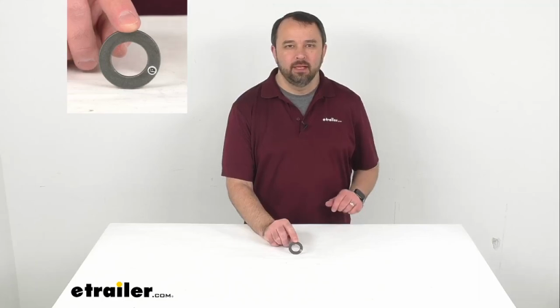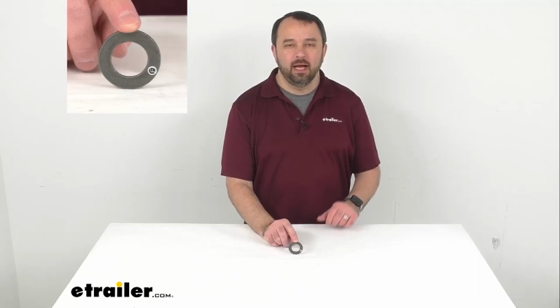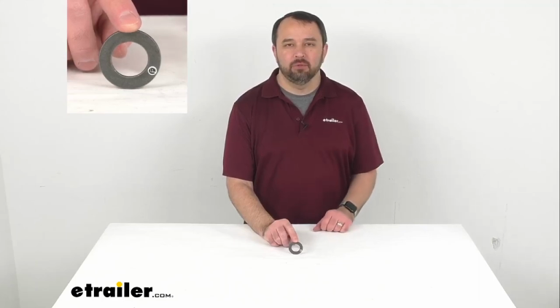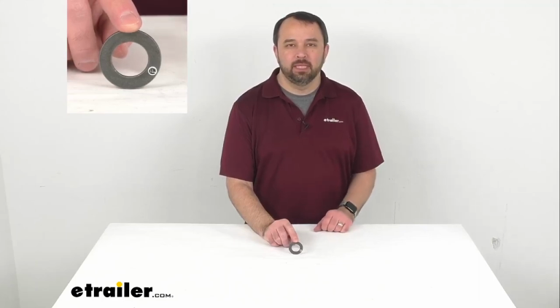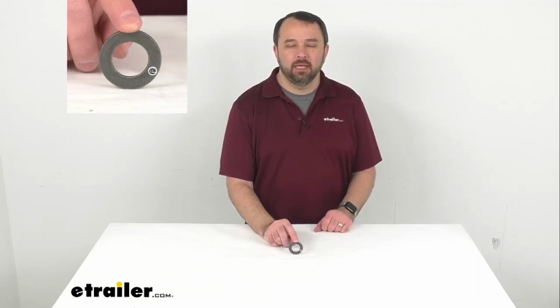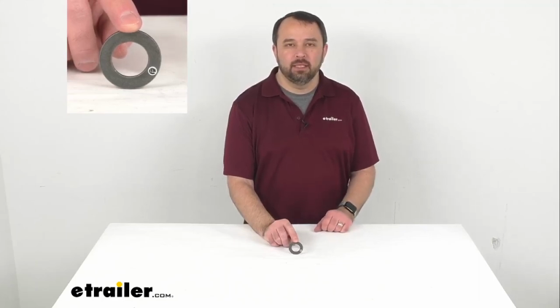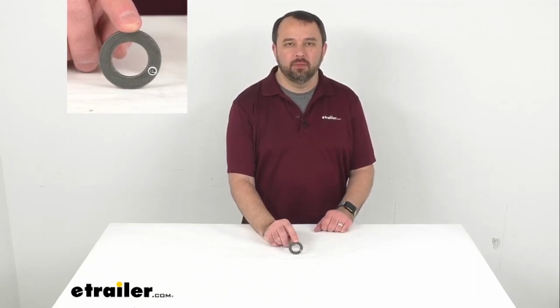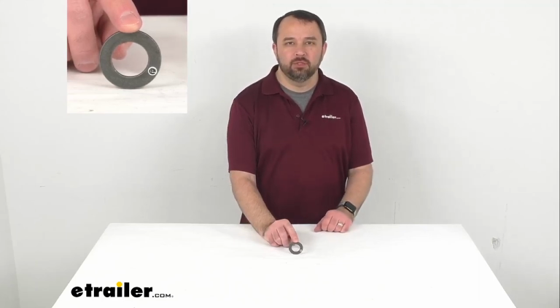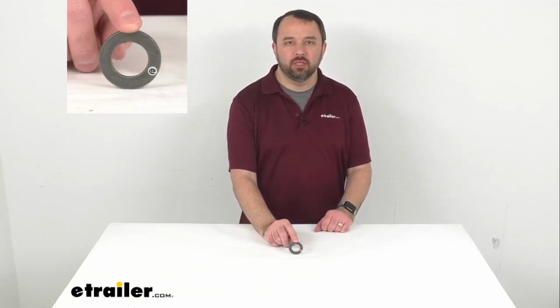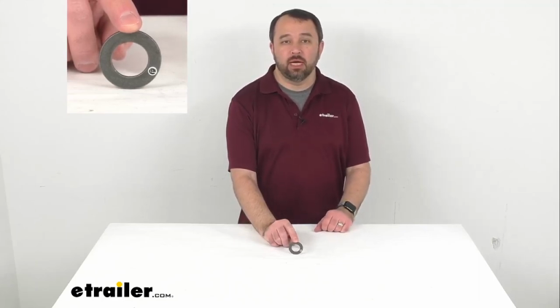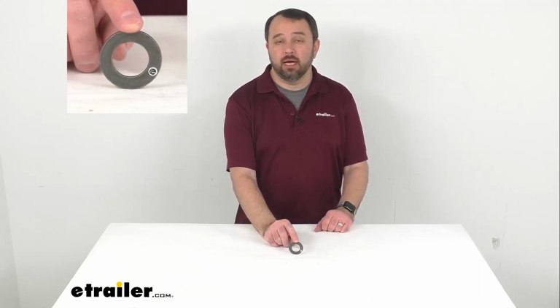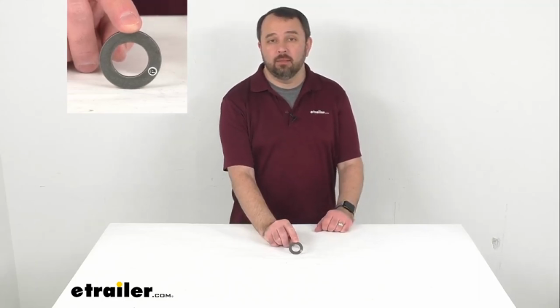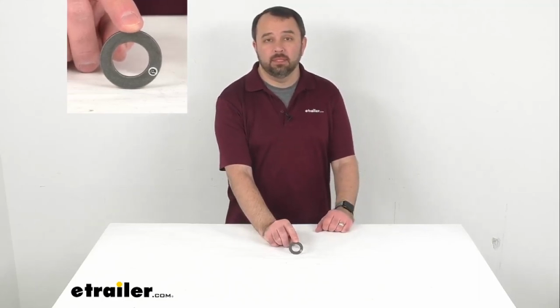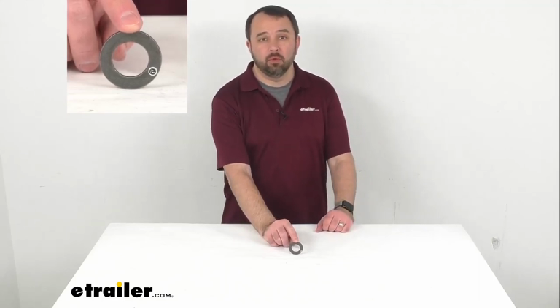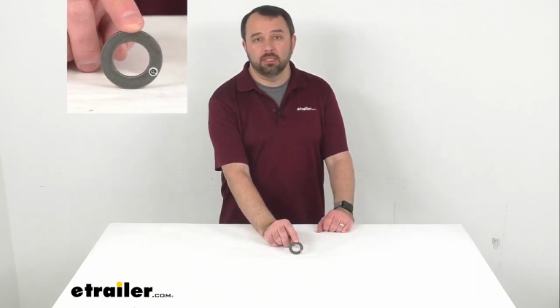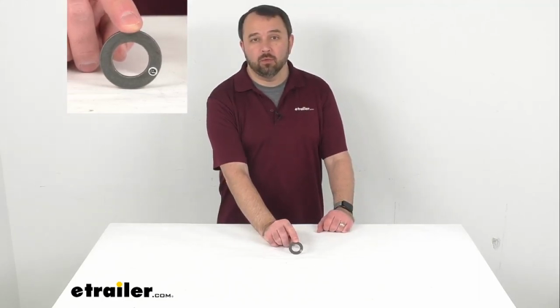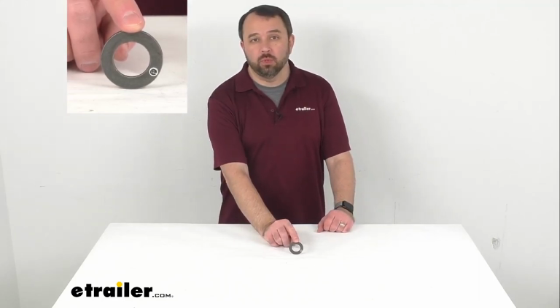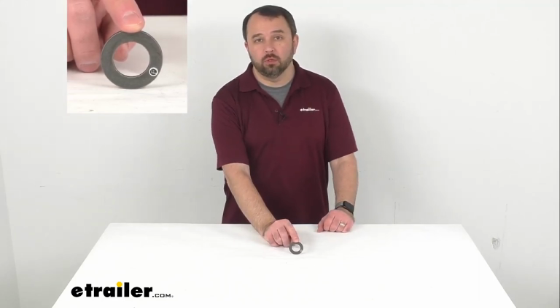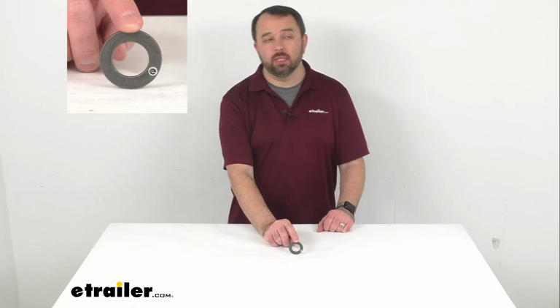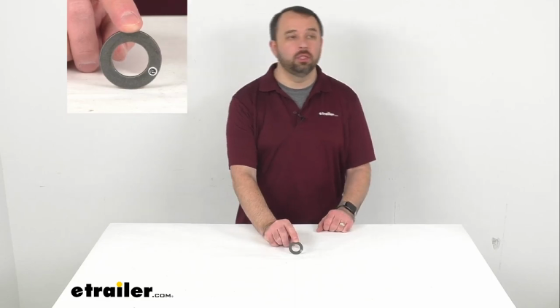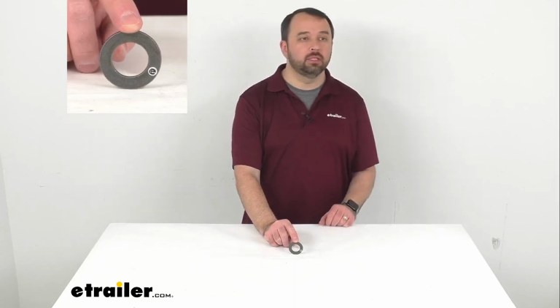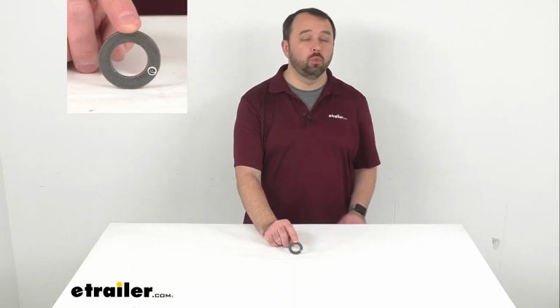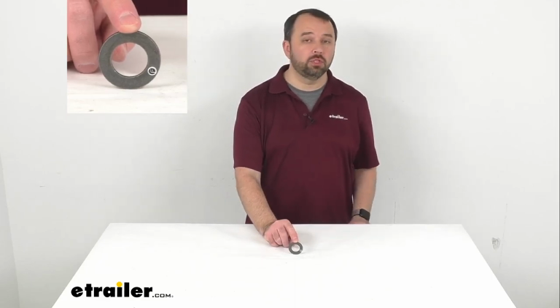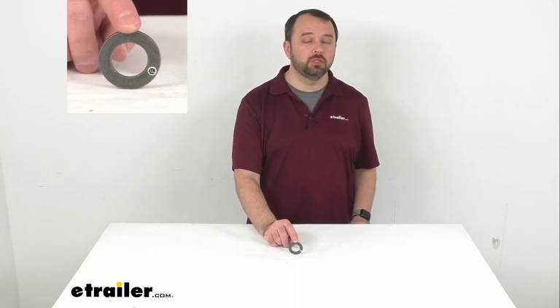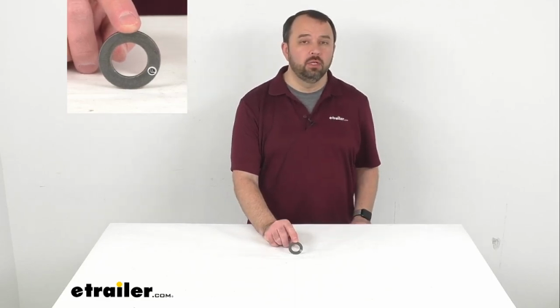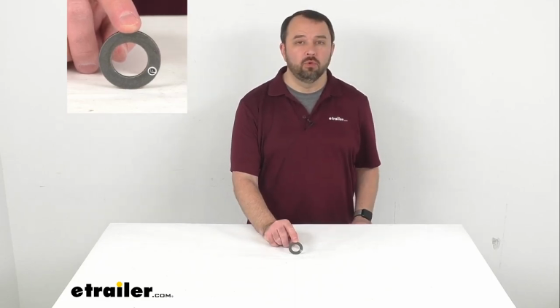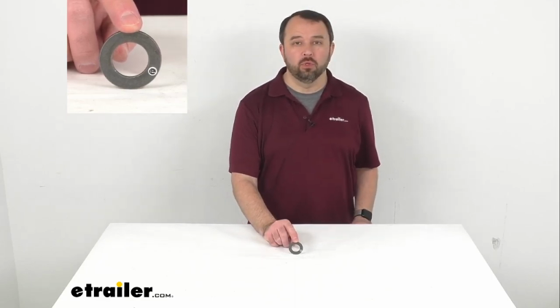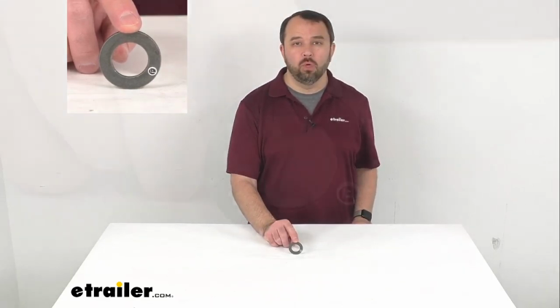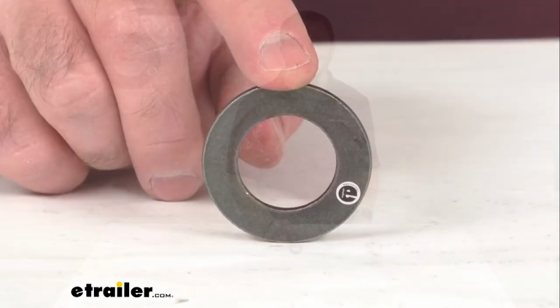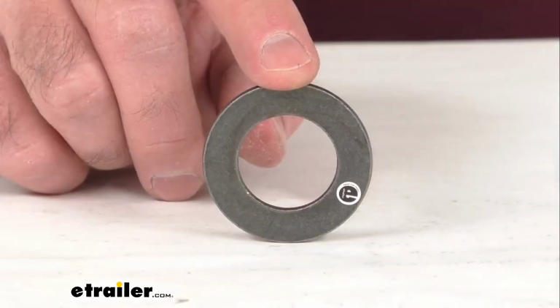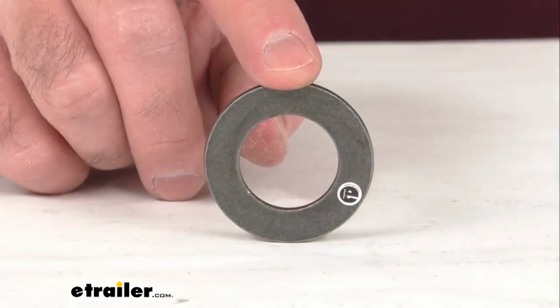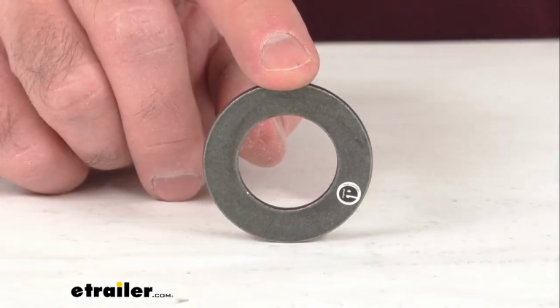Hi everybody, Andy here with eTrailer.com and today we're going to take a real quick look at this washer for your one inch spindle.